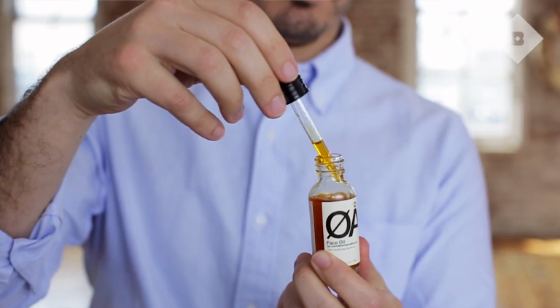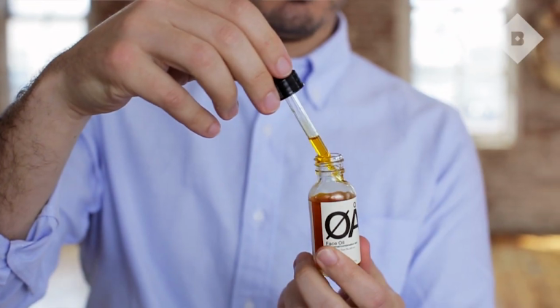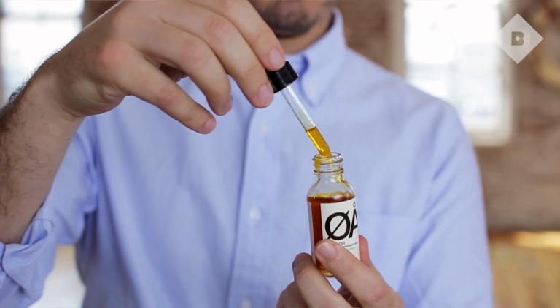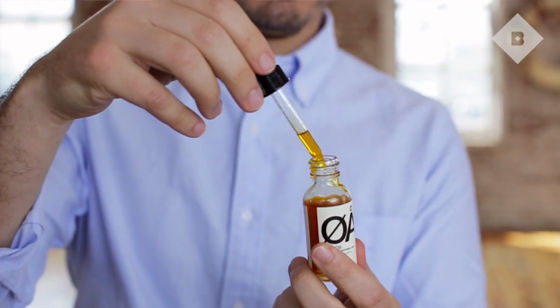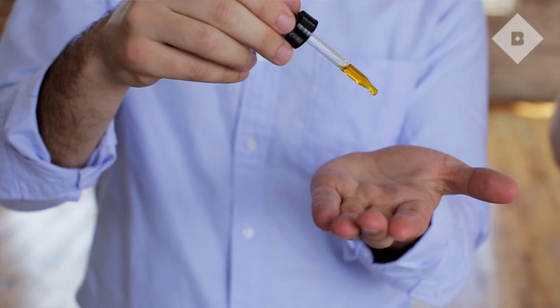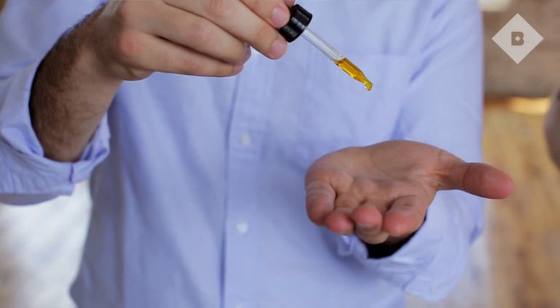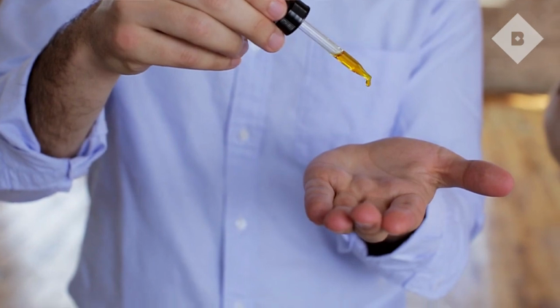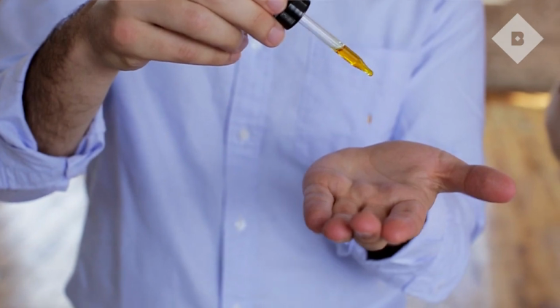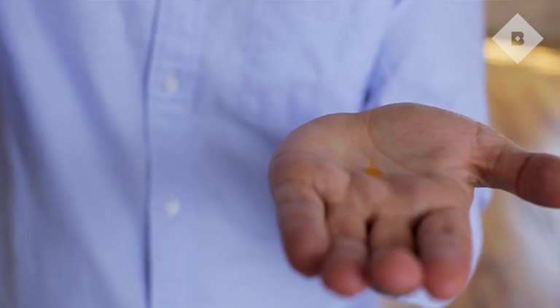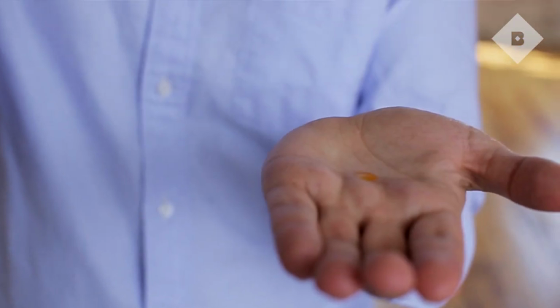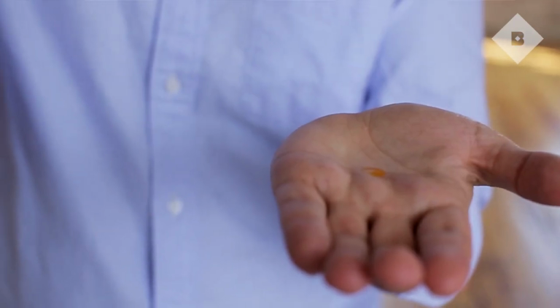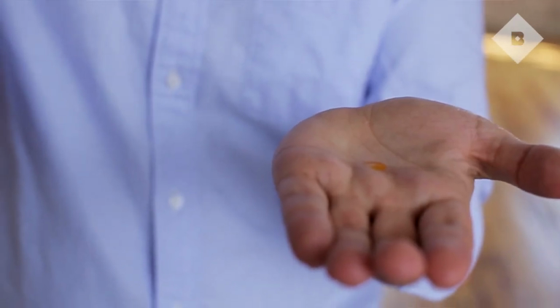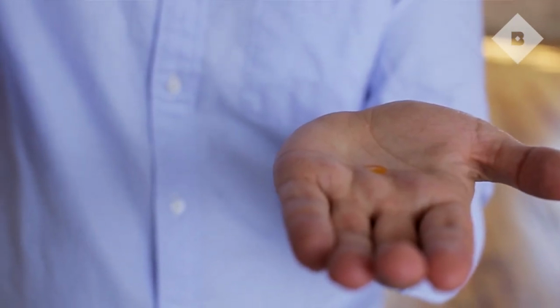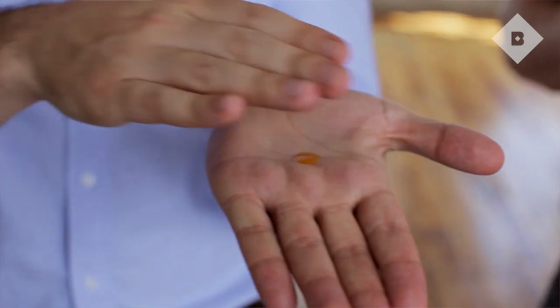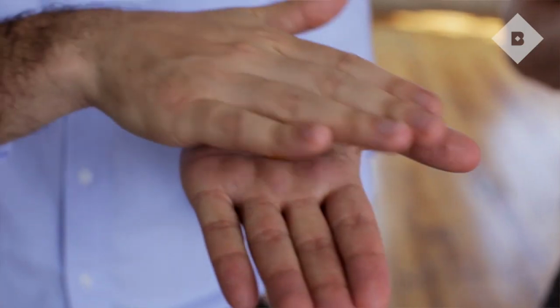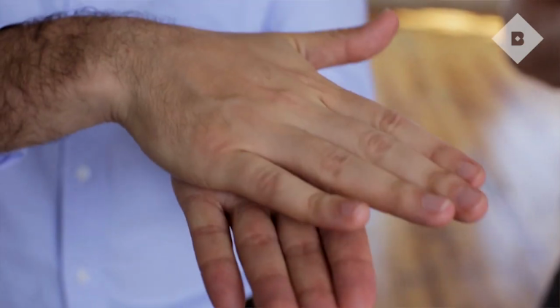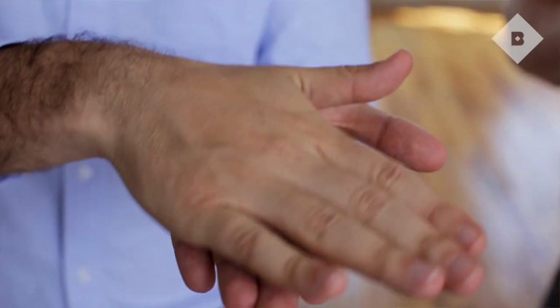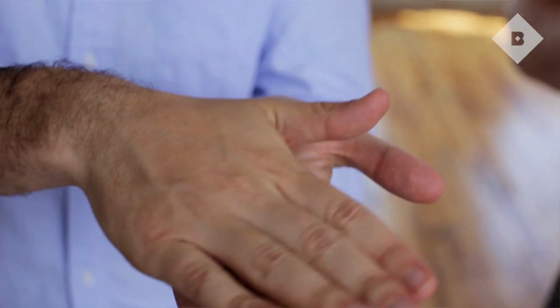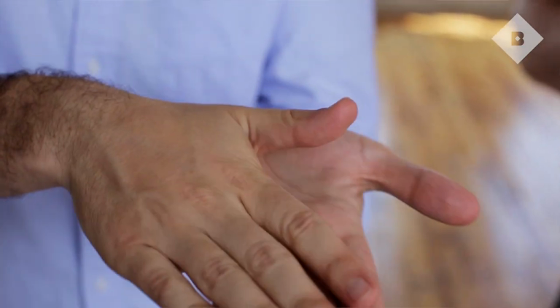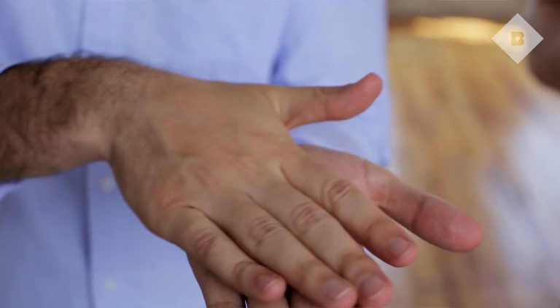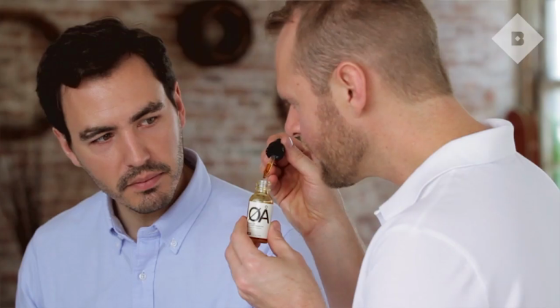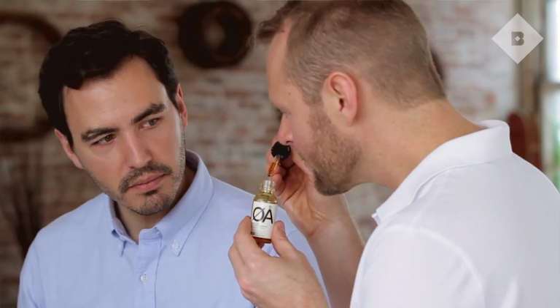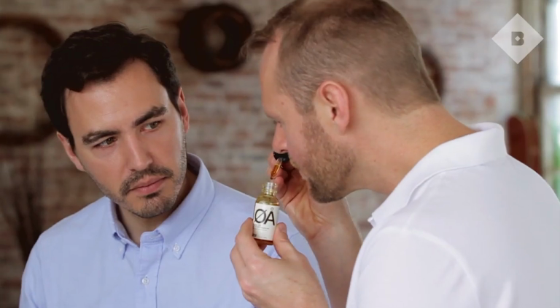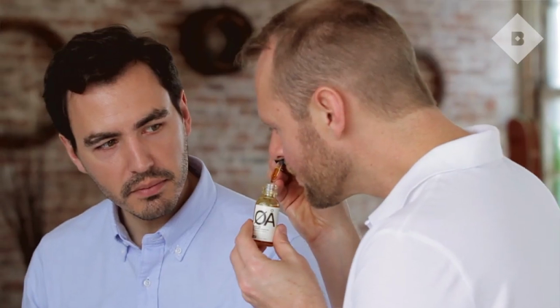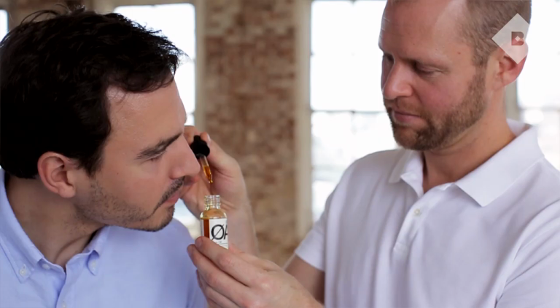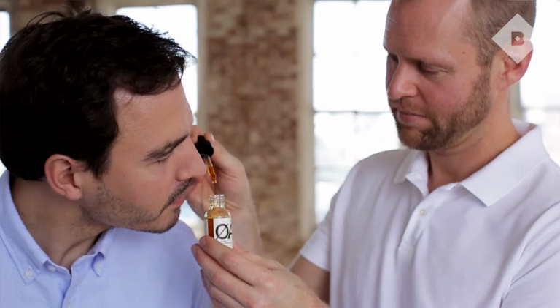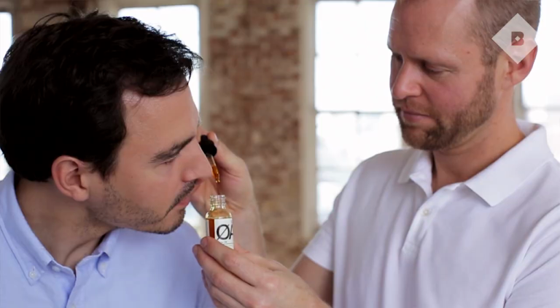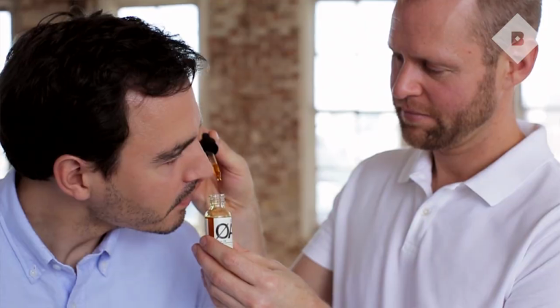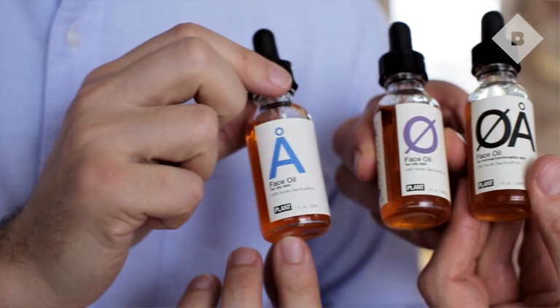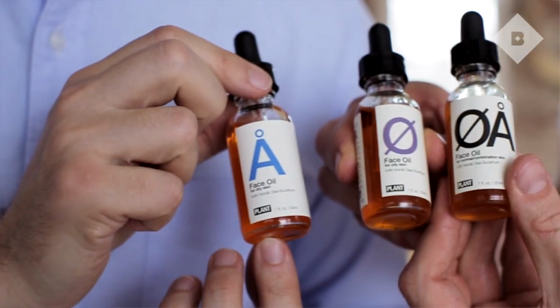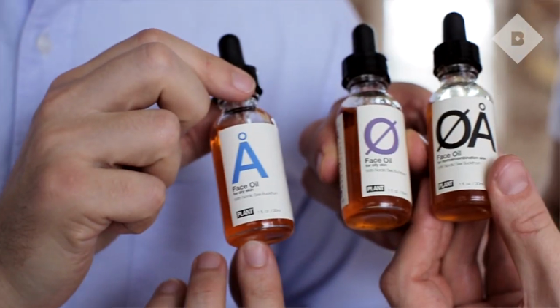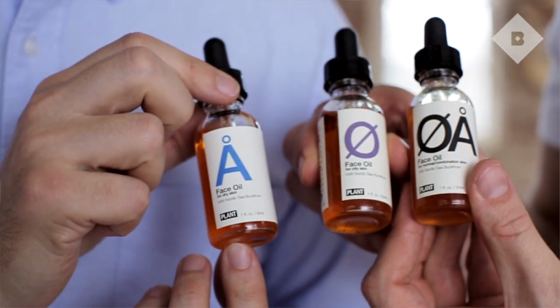All essential oils — almond oil, pomegranate seed, macadamia nut — all the good stuff. So it's a great thing to swap out with your everyday moisturizer.